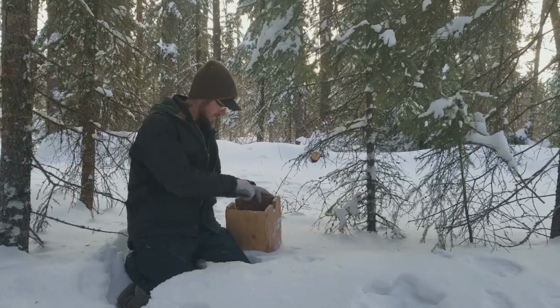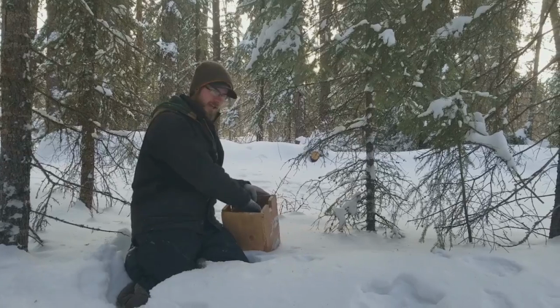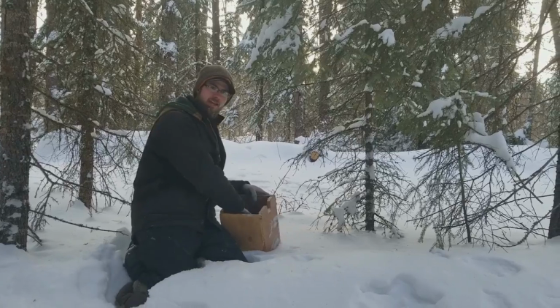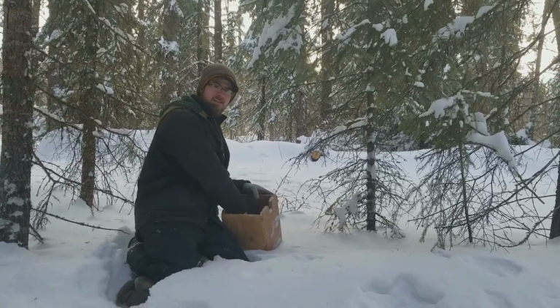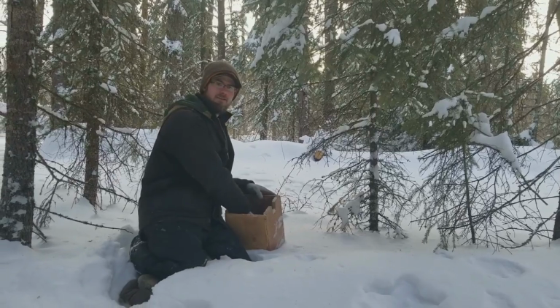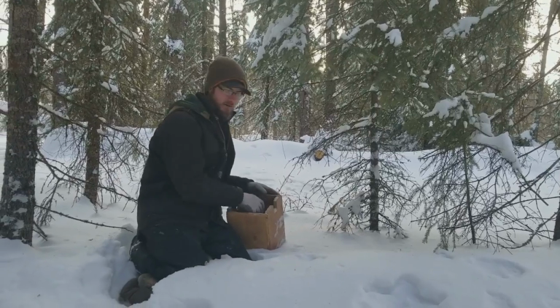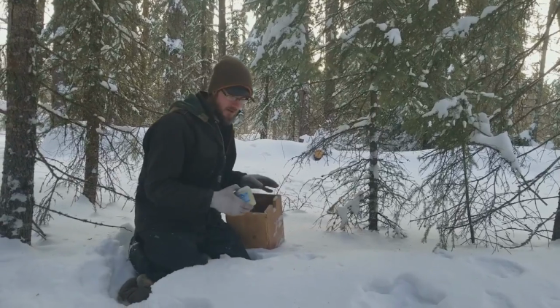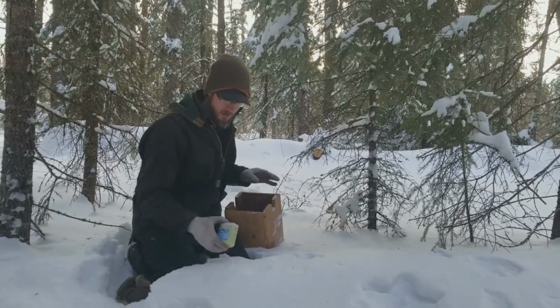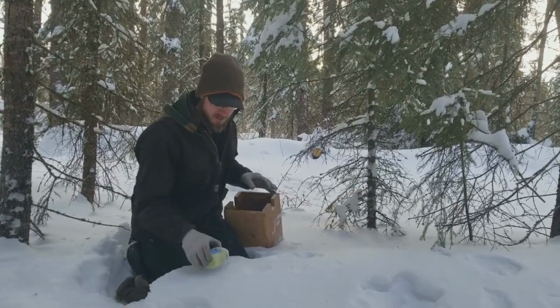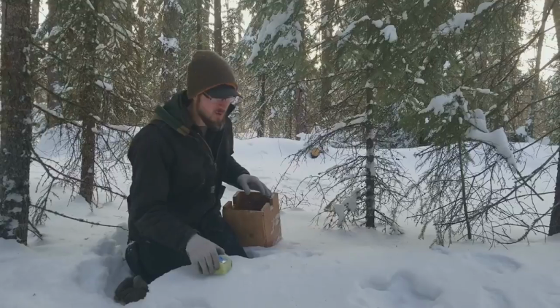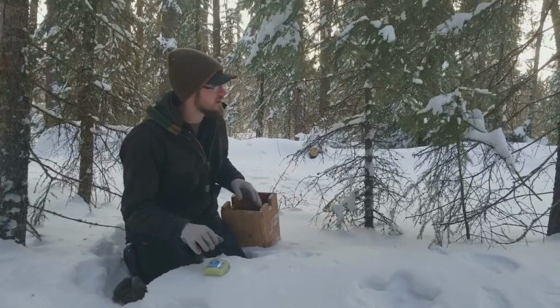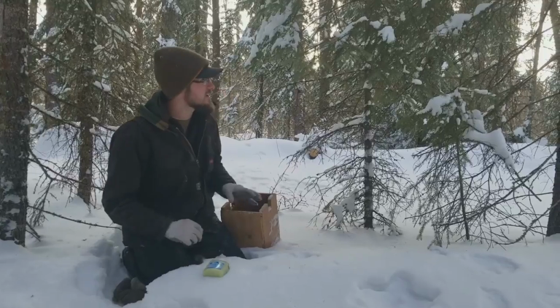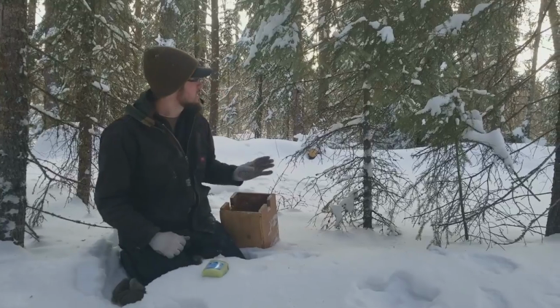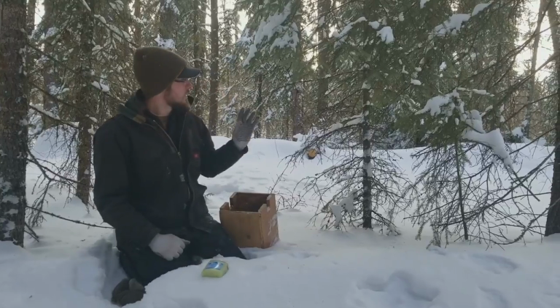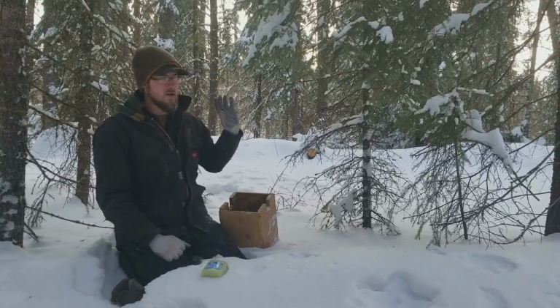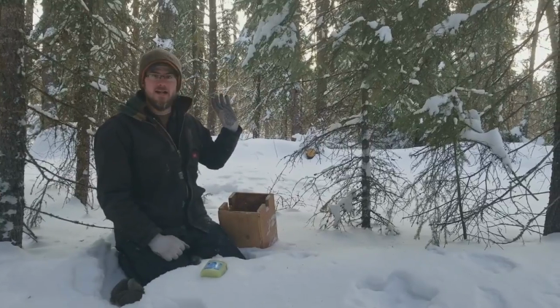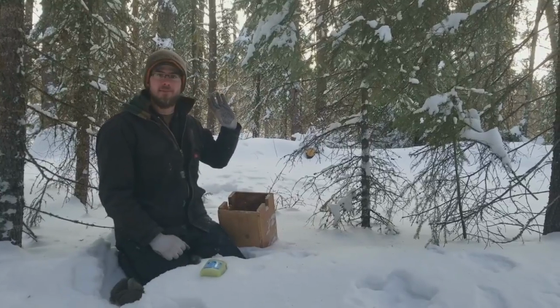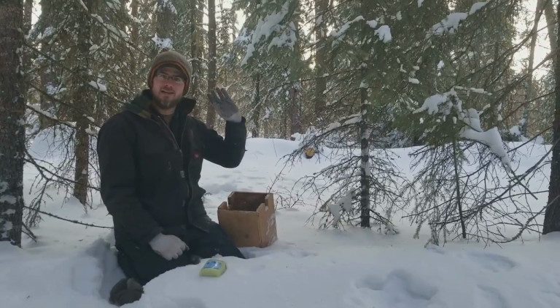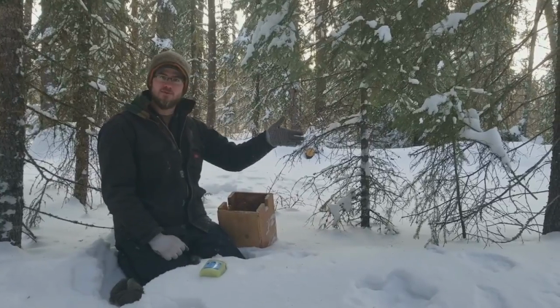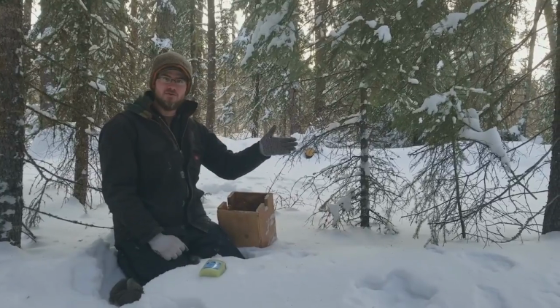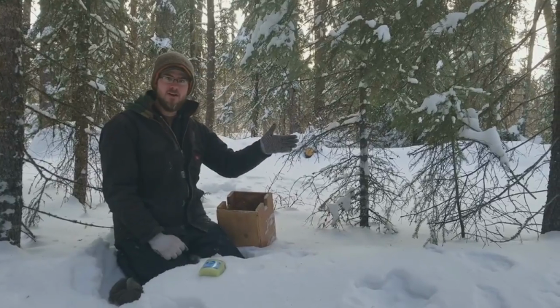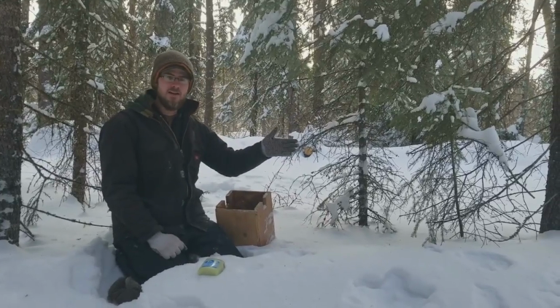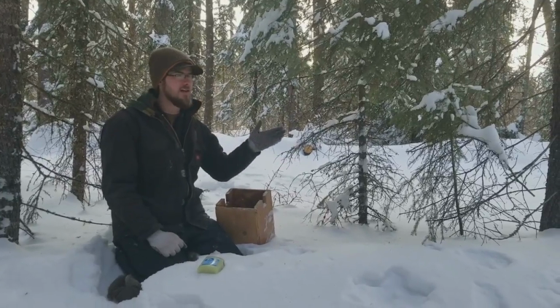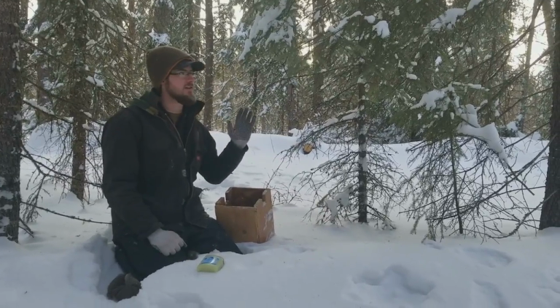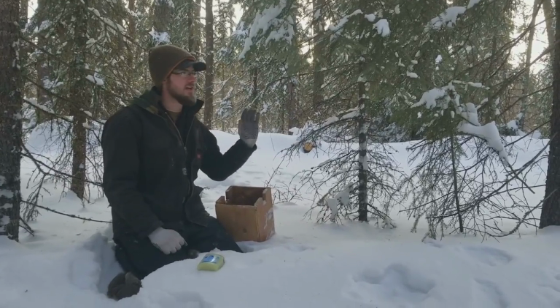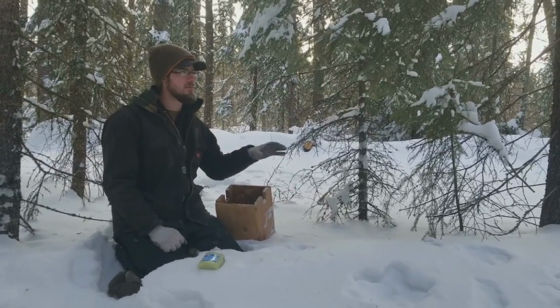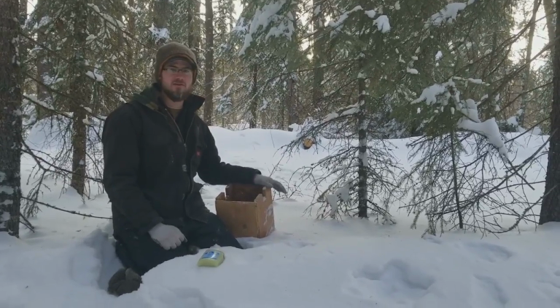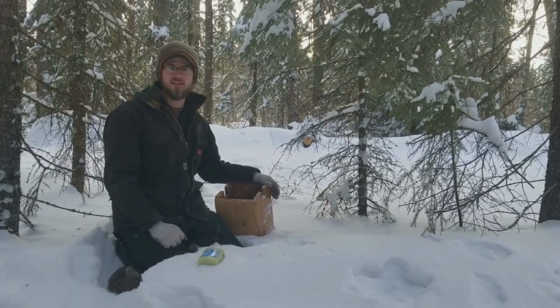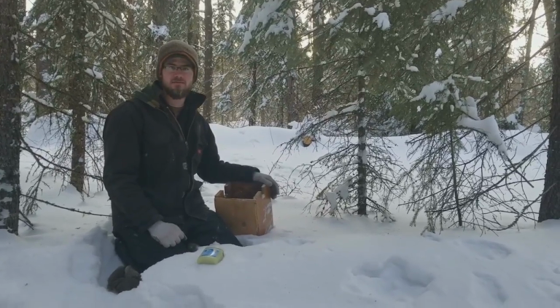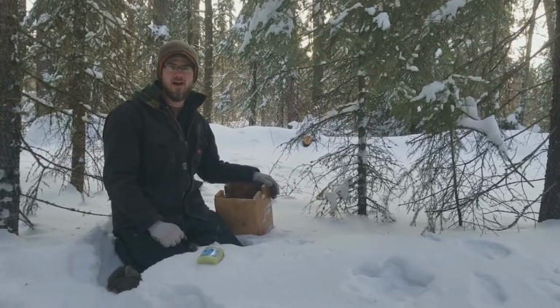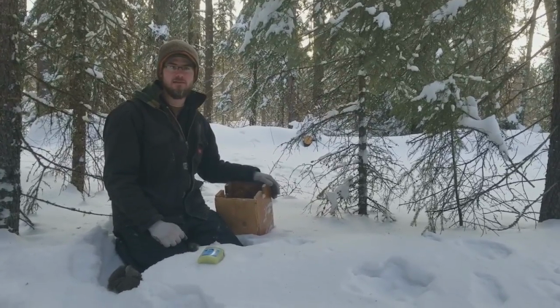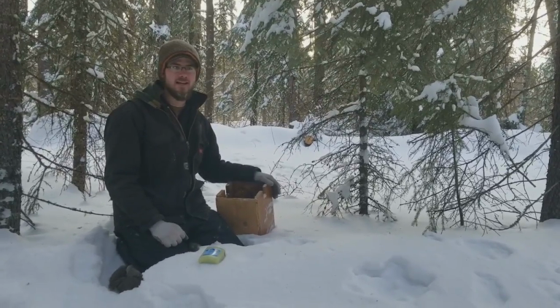Hey guys, found a good marten spot here. We're in a black spruce run. Marten really loved traveling that.